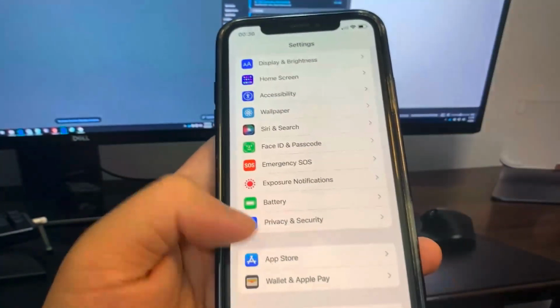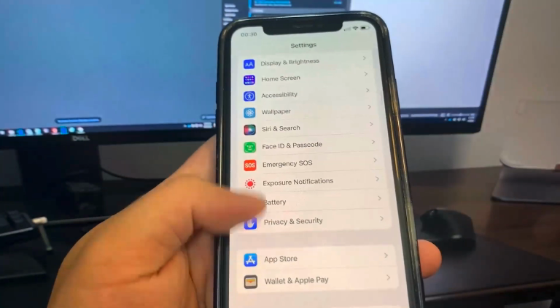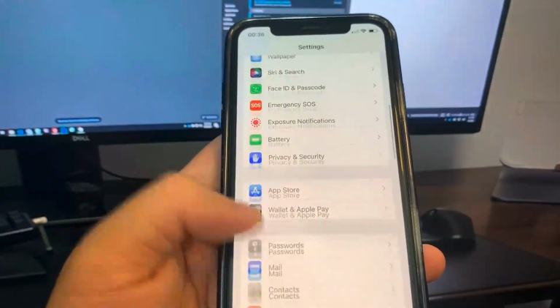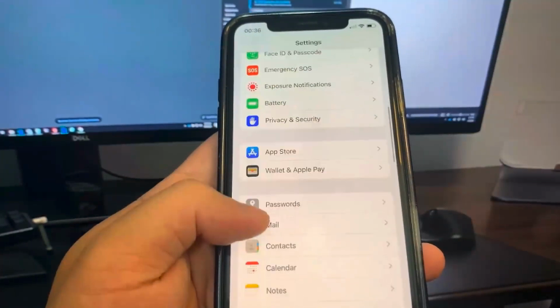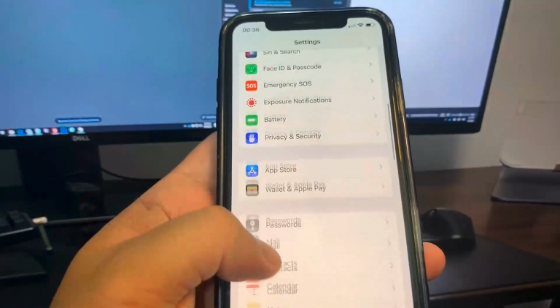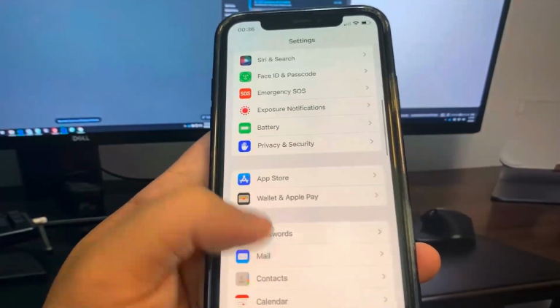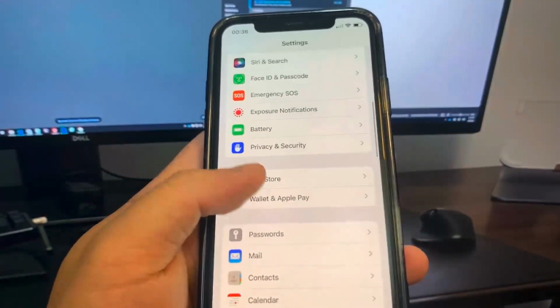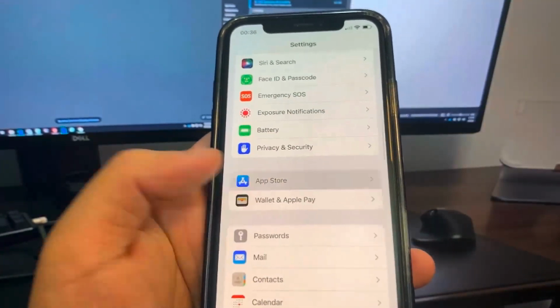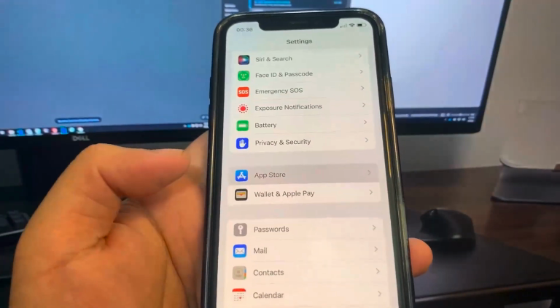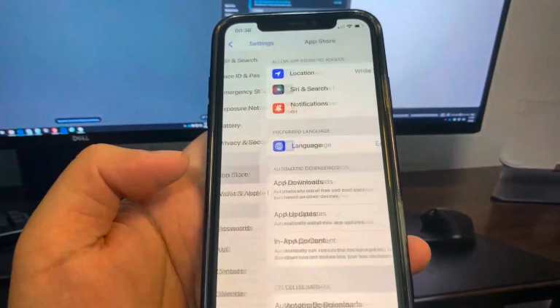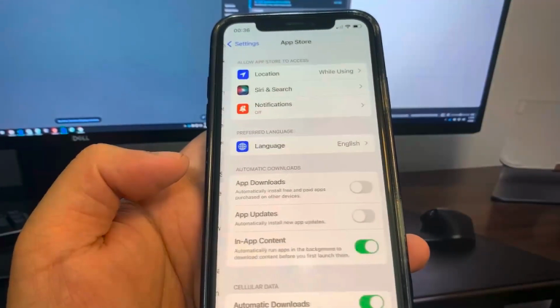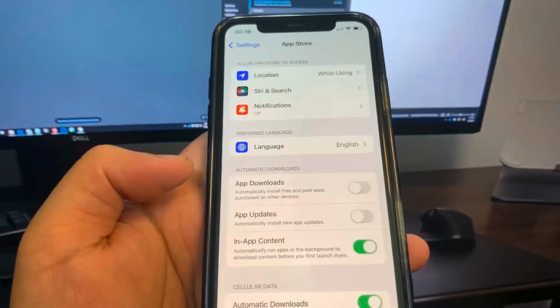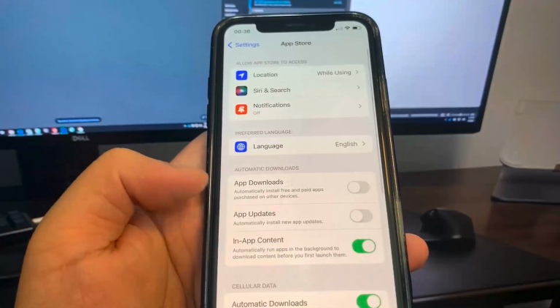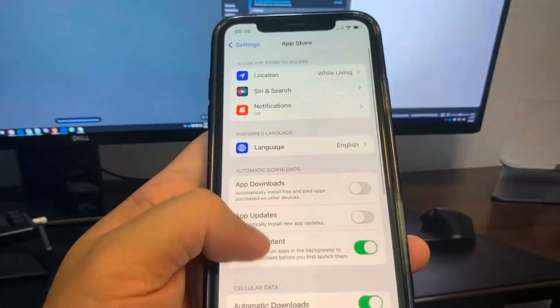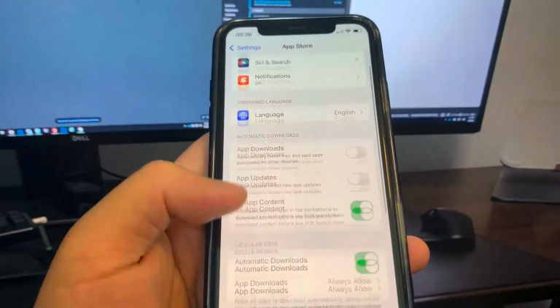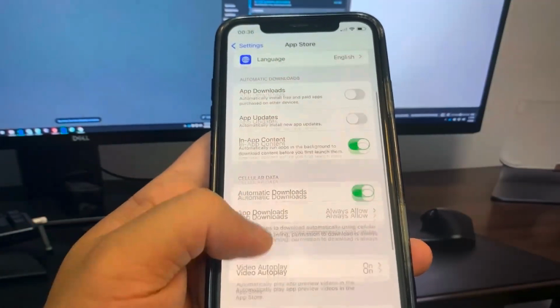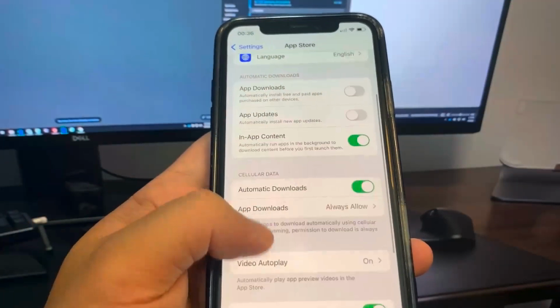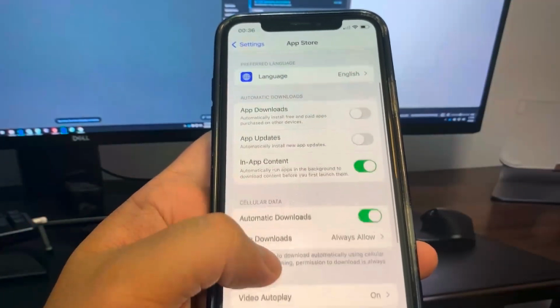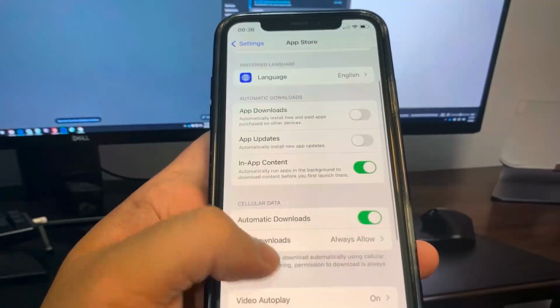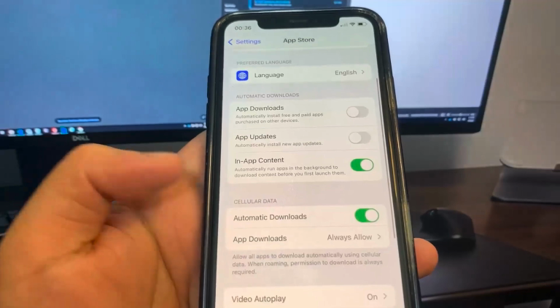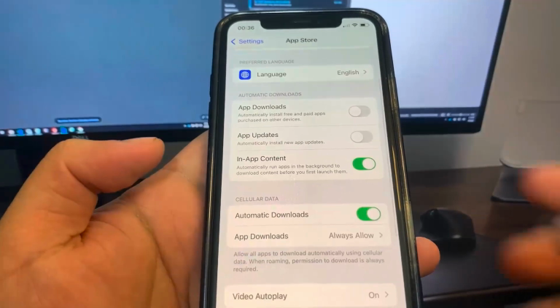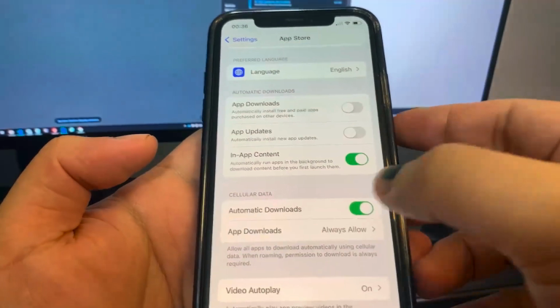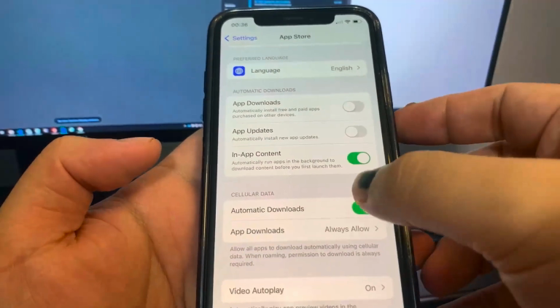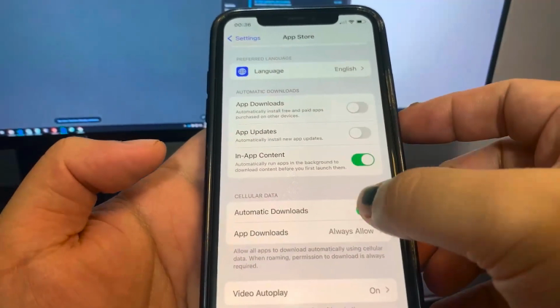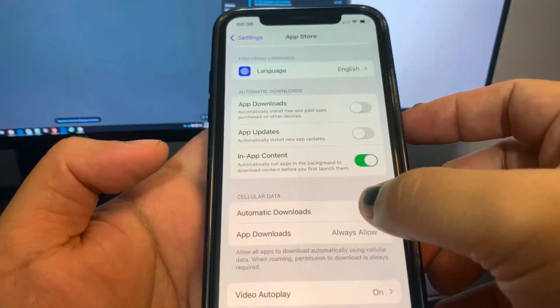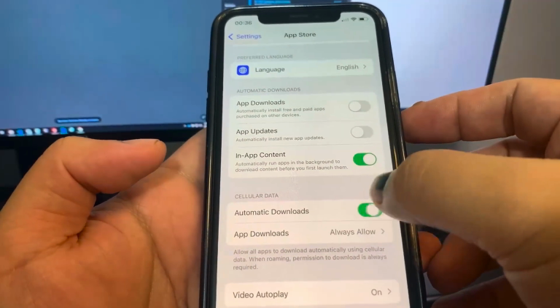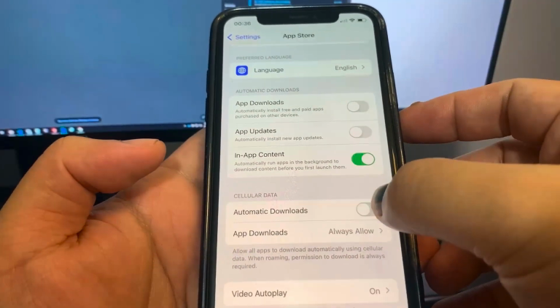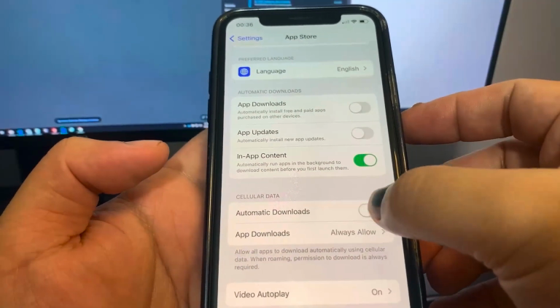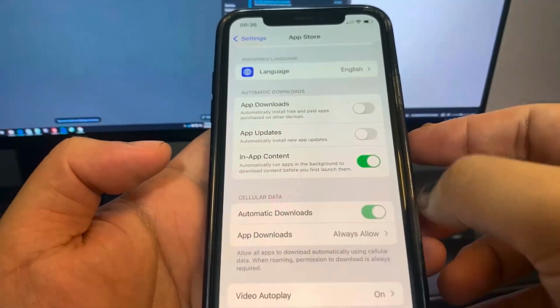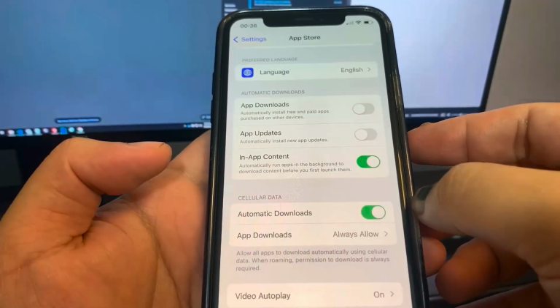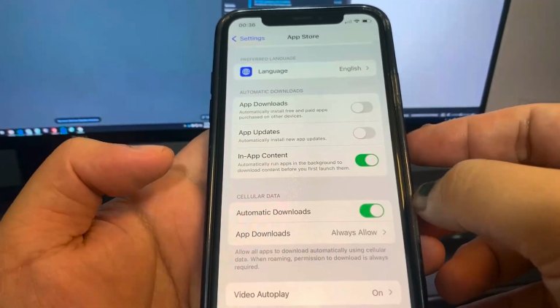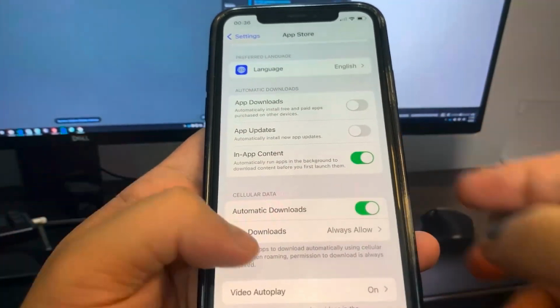So next up, go to the App Store and turn on Automatic Downloads. This should be on by default, but make sure it's on.